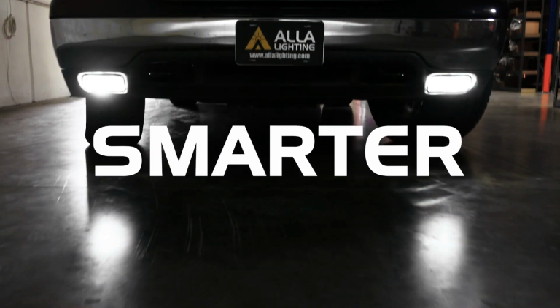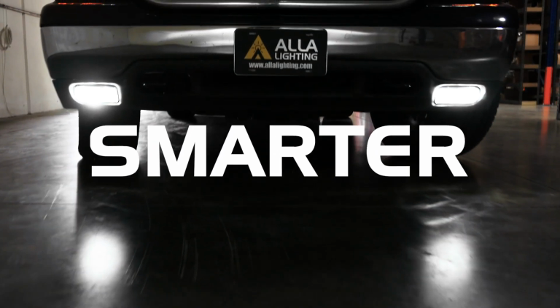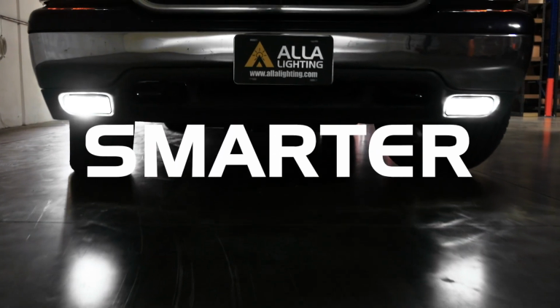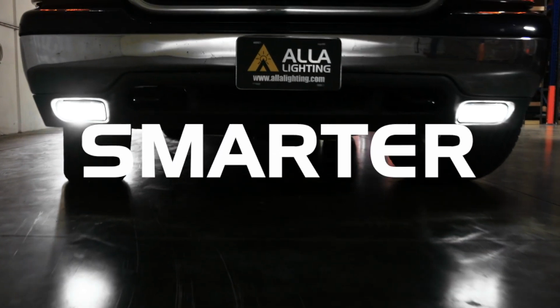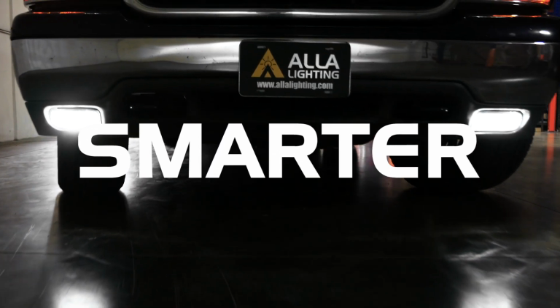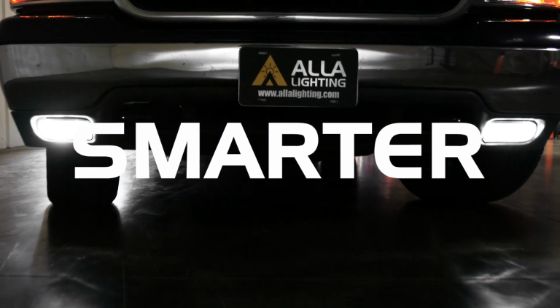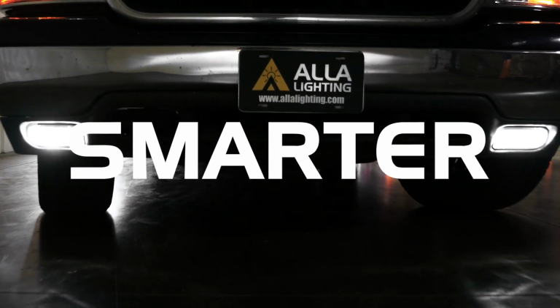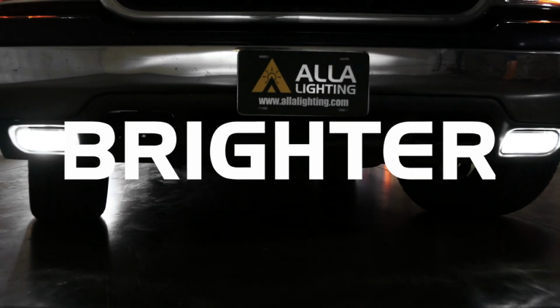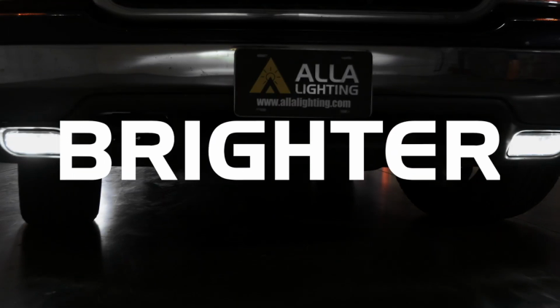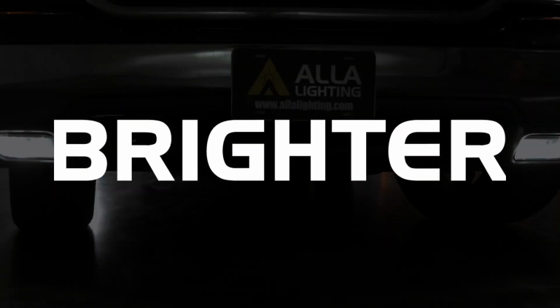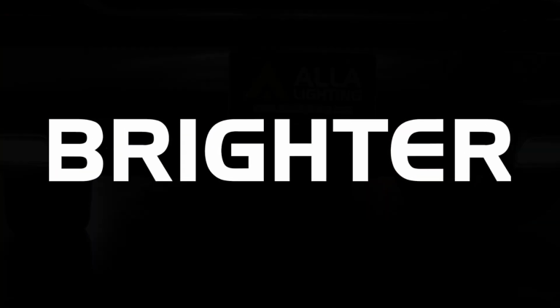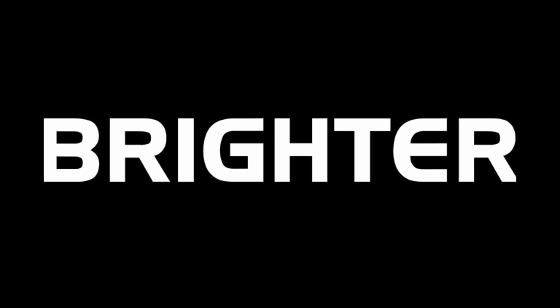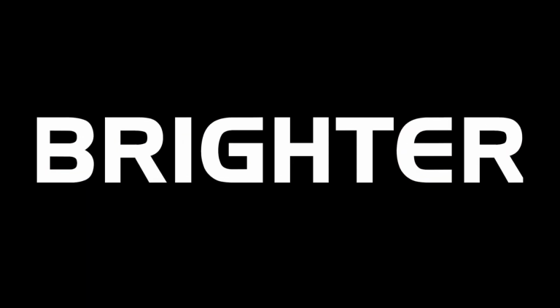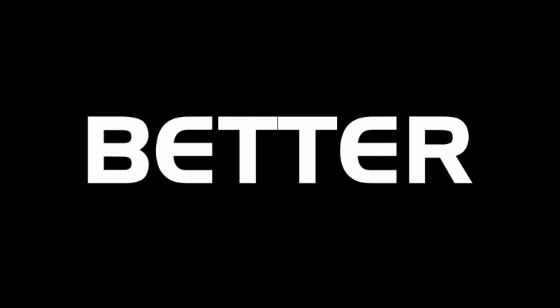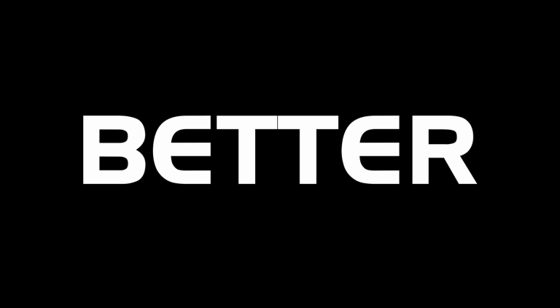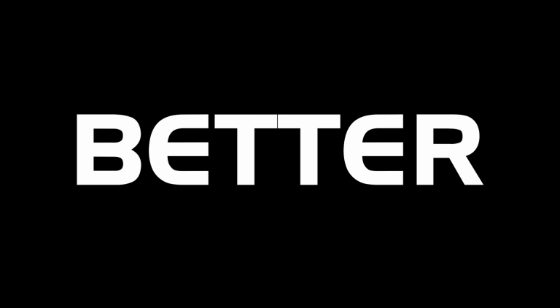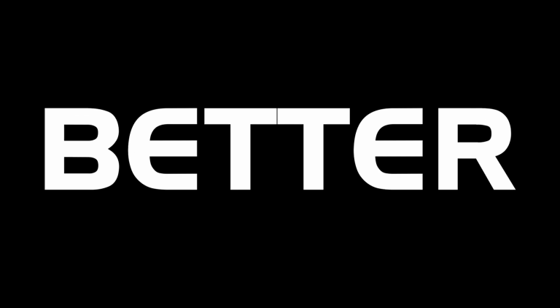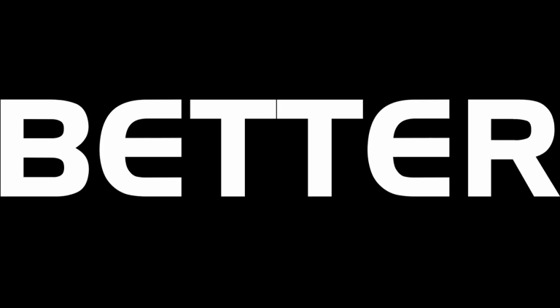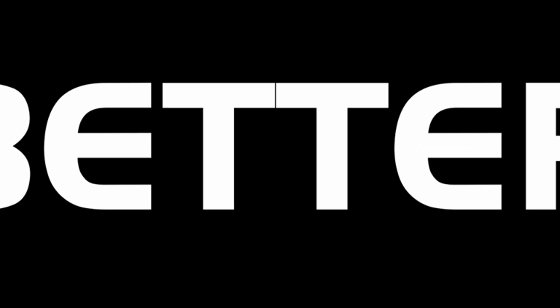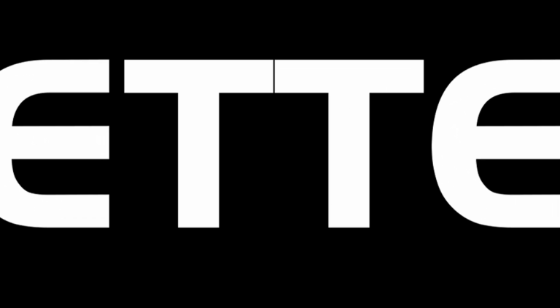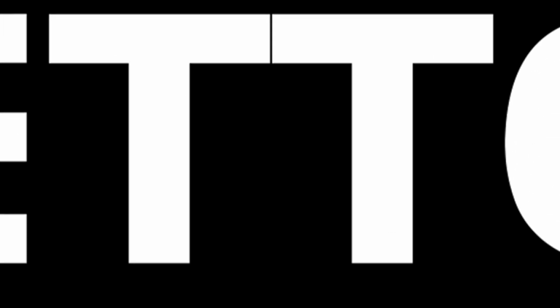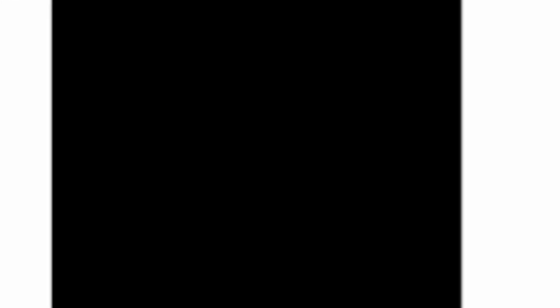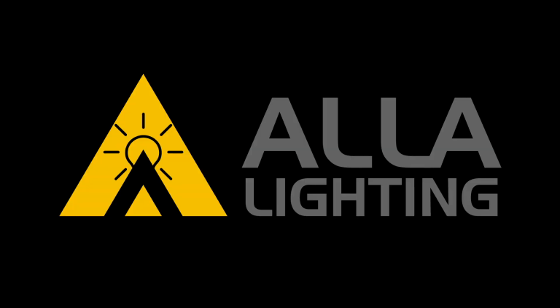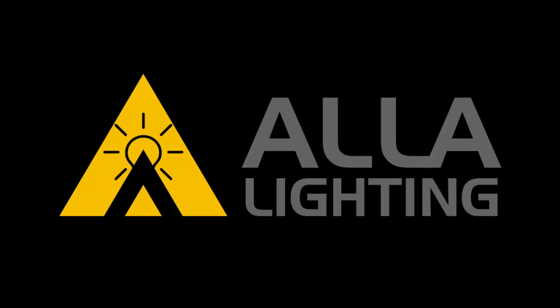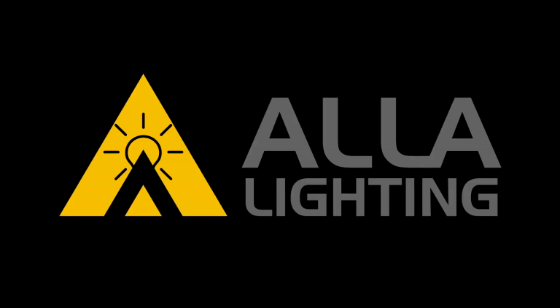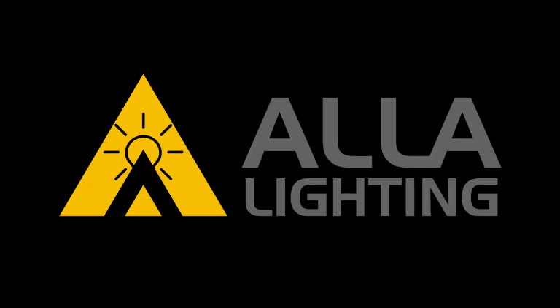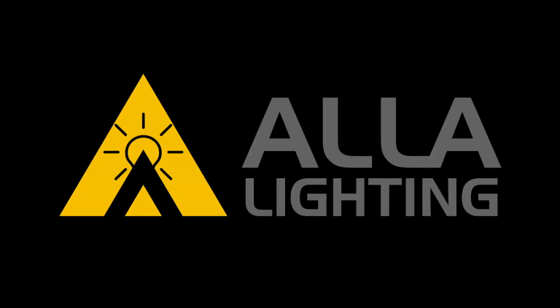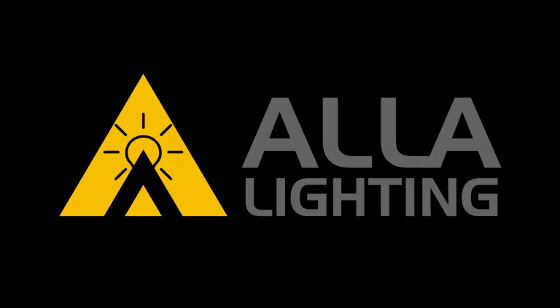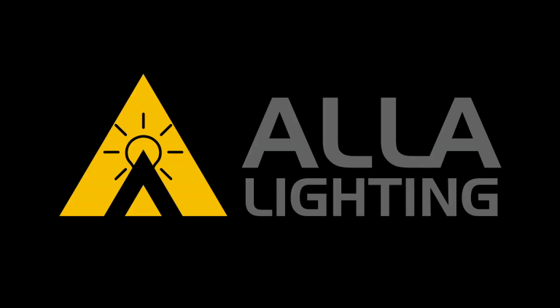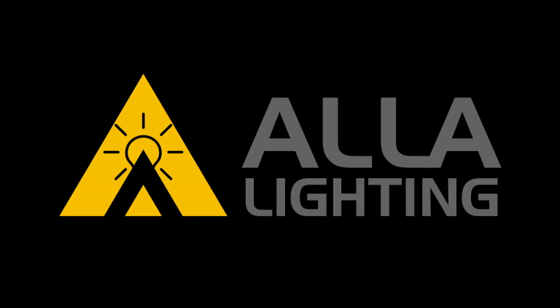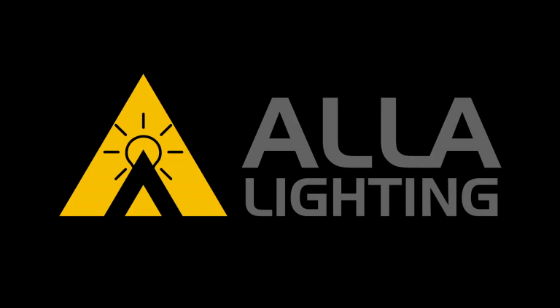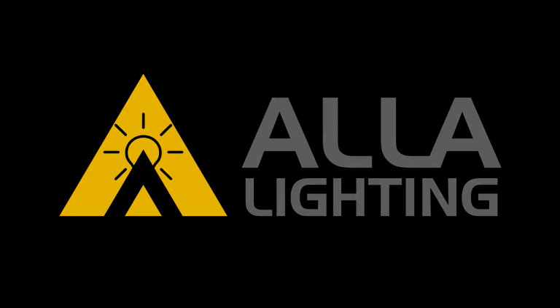Safer. Smarter. Brighter. Better. We are Ayla Lighting.